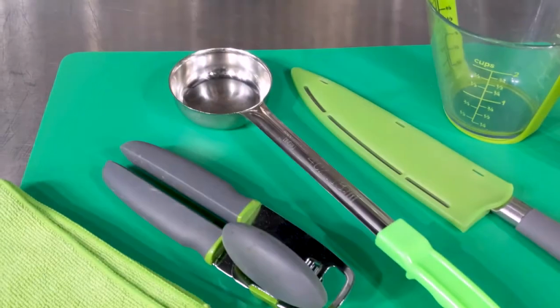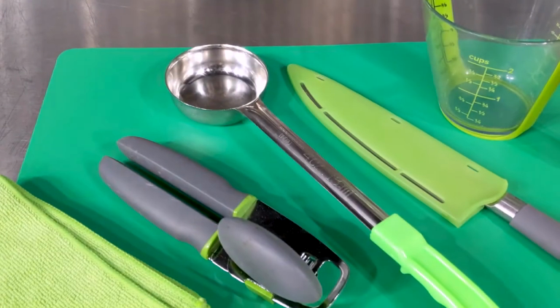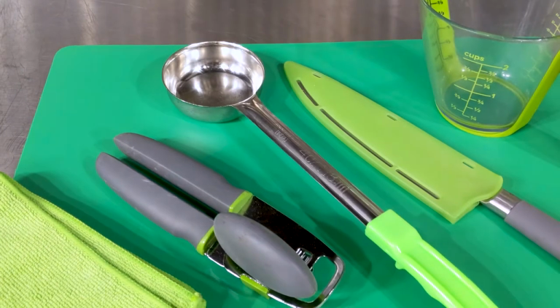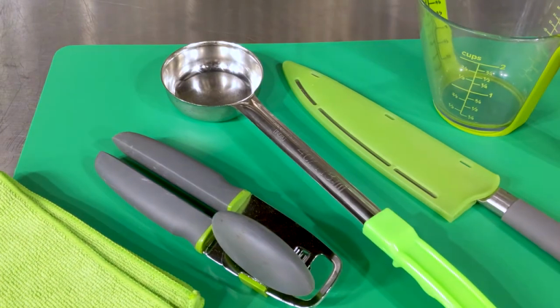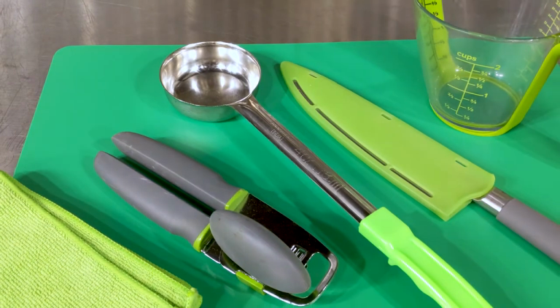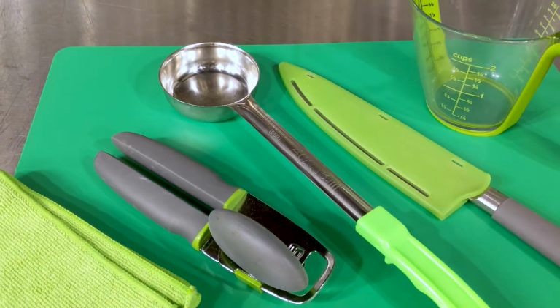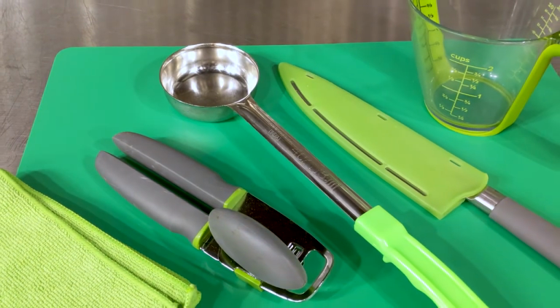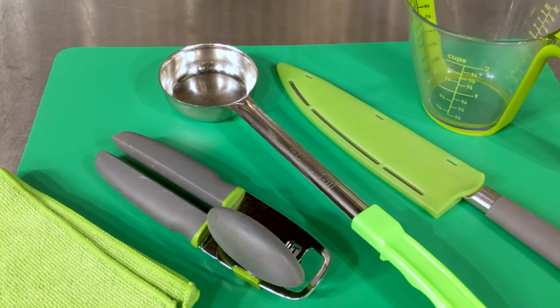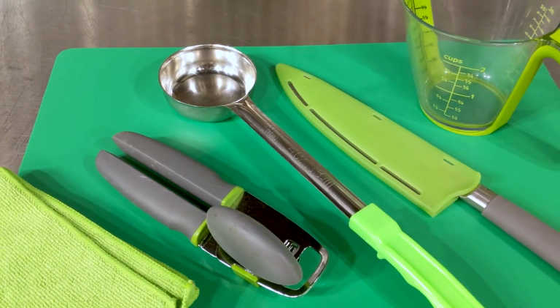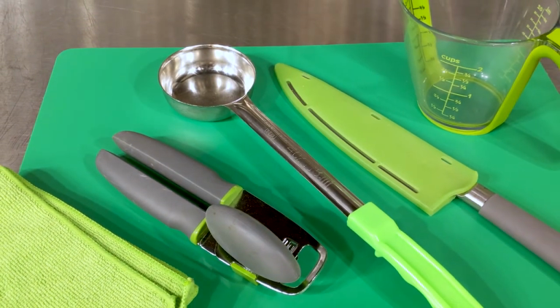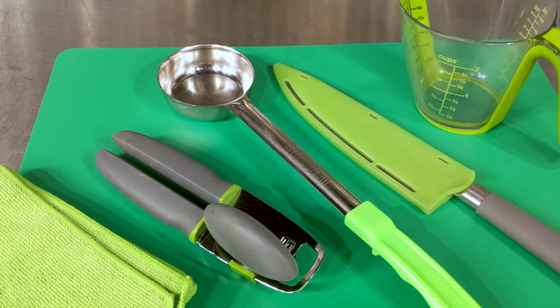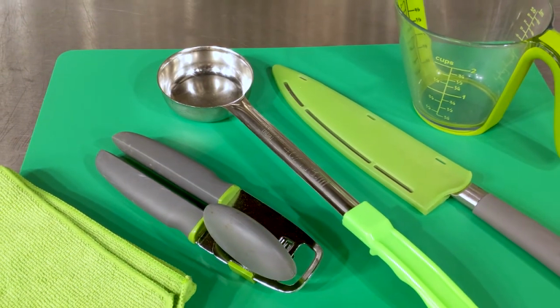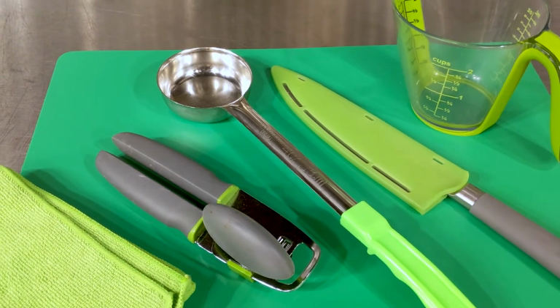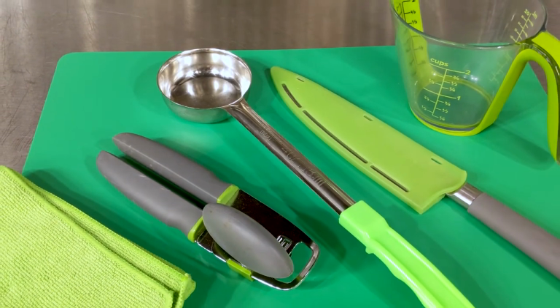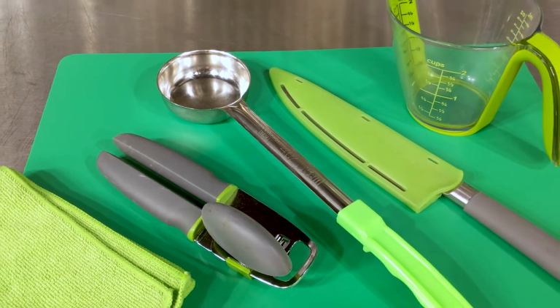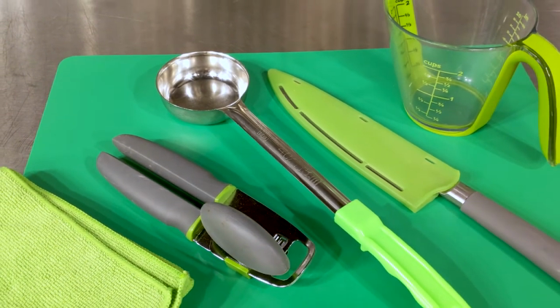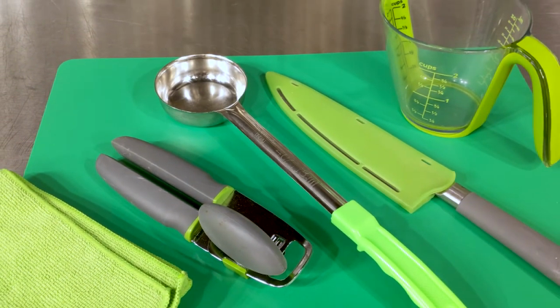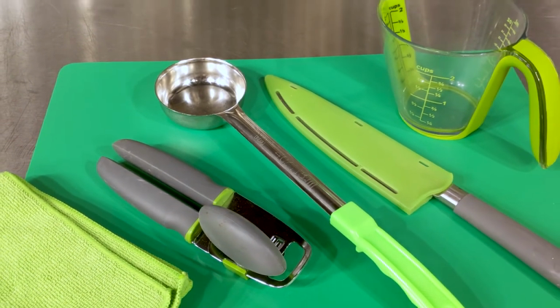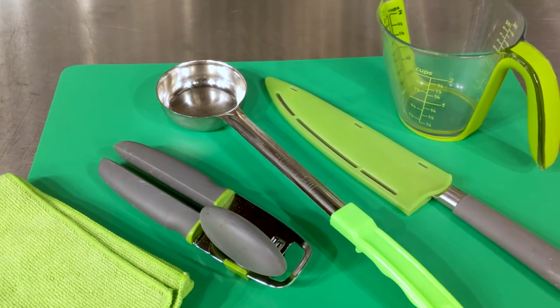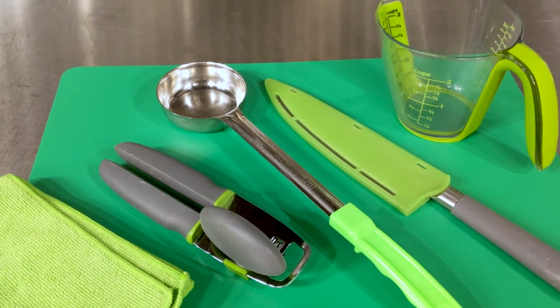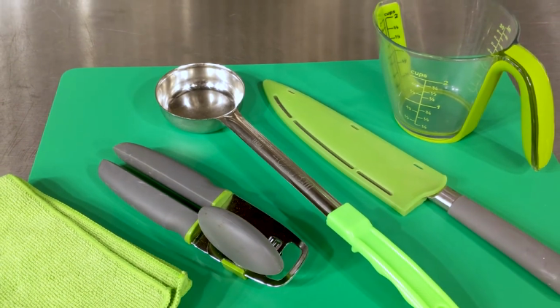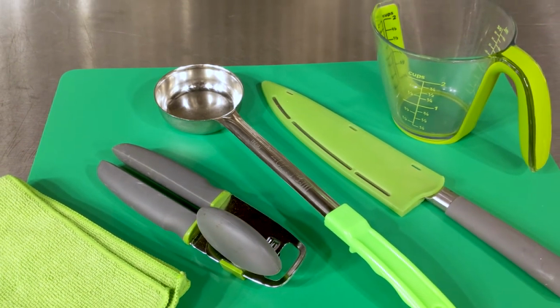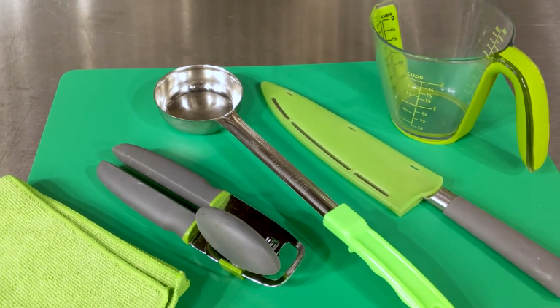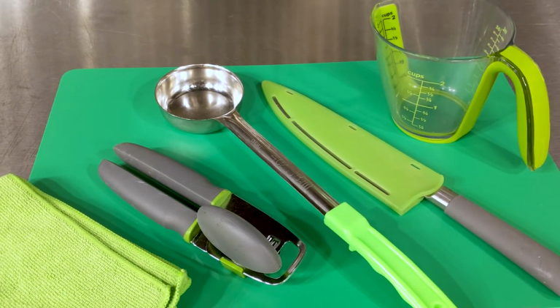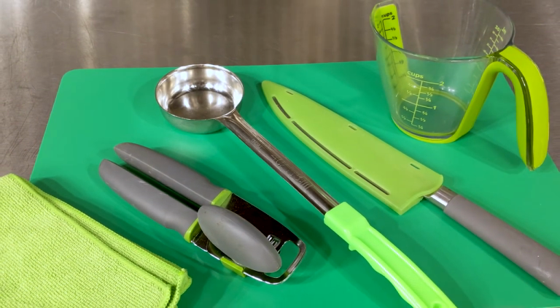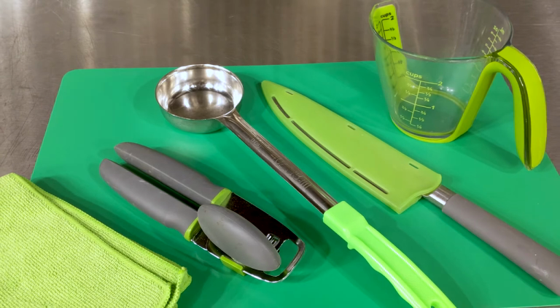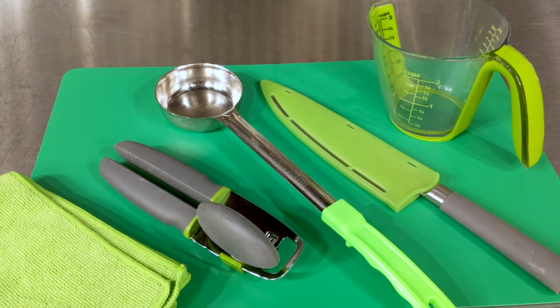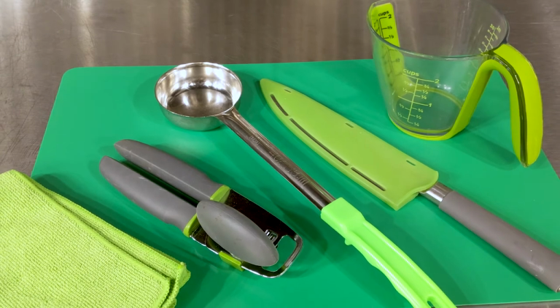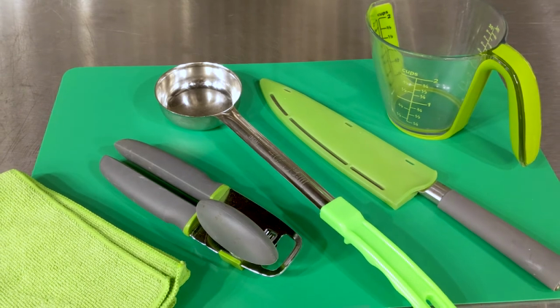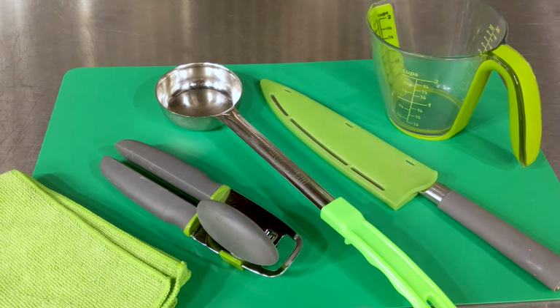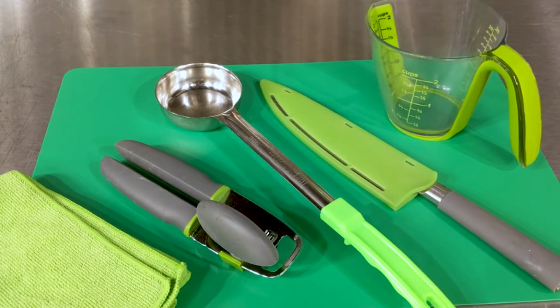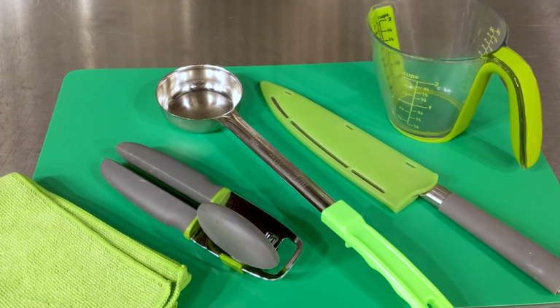Separate tools, separate ovens and prep areas to assure that you're not contaminating your beautiful vegan creations with that icky sticky meat mess.